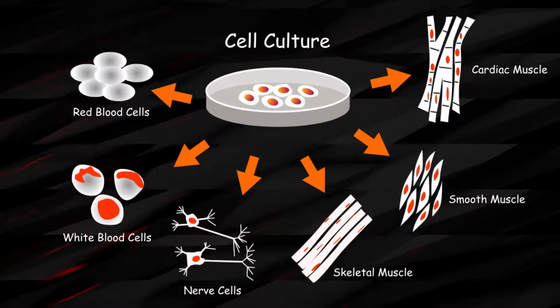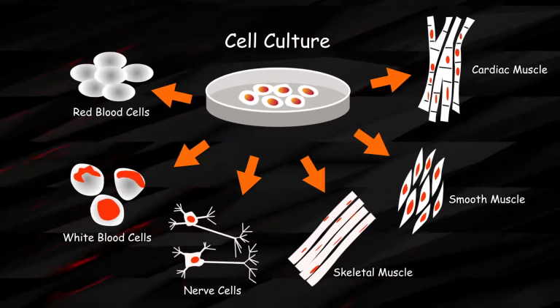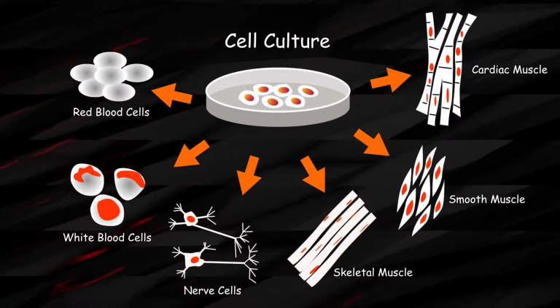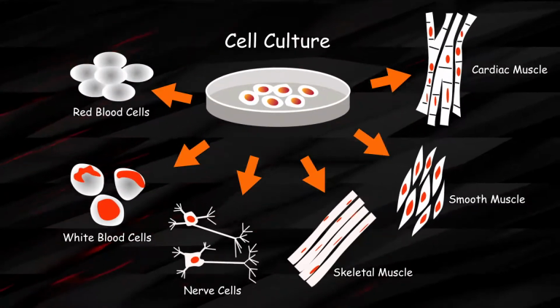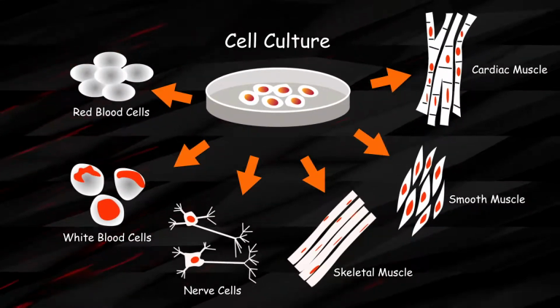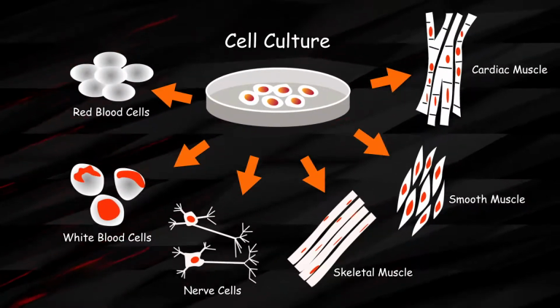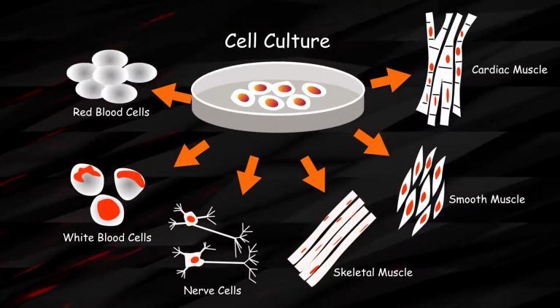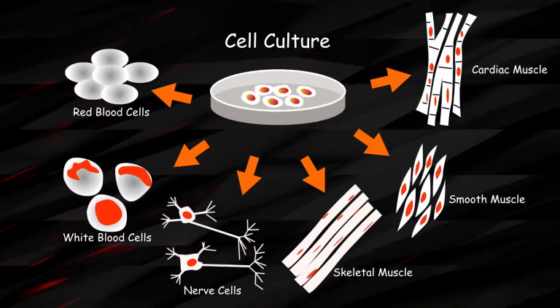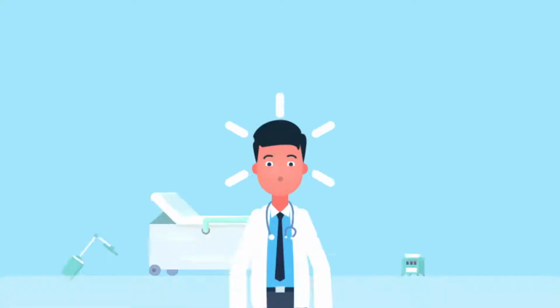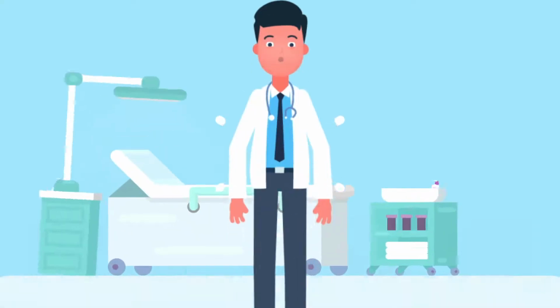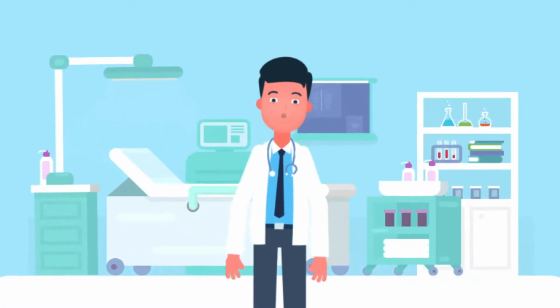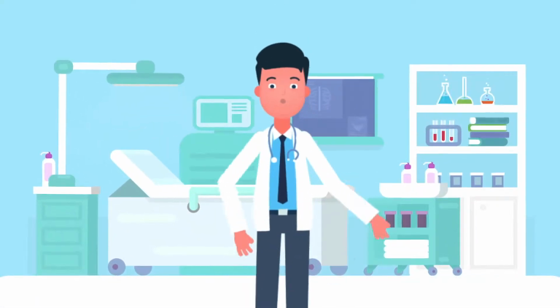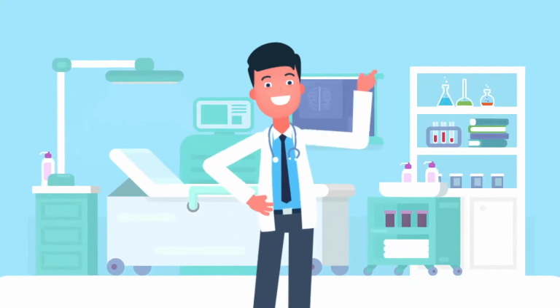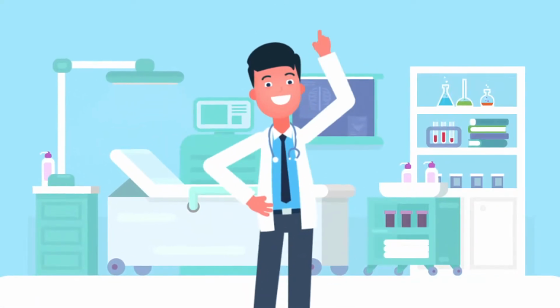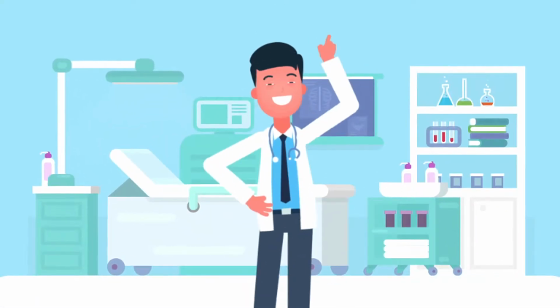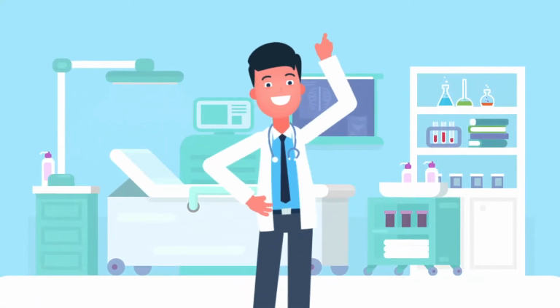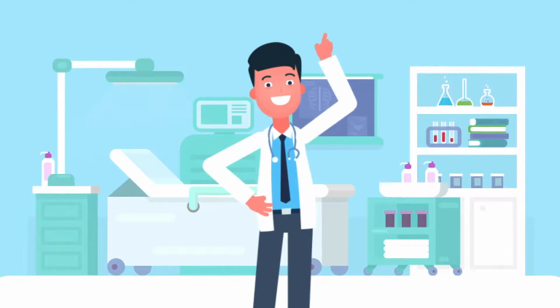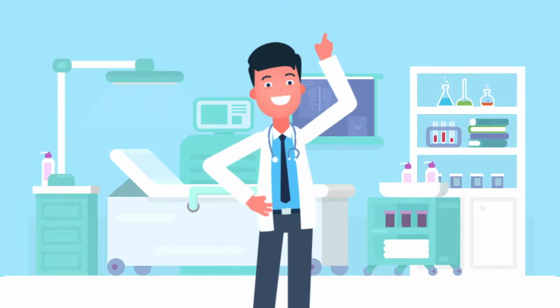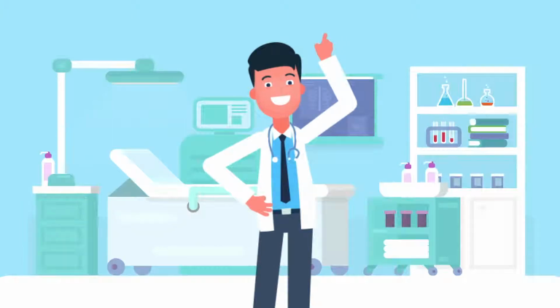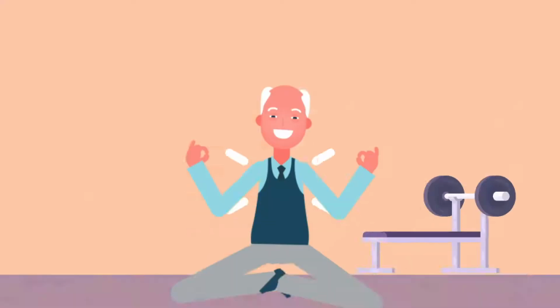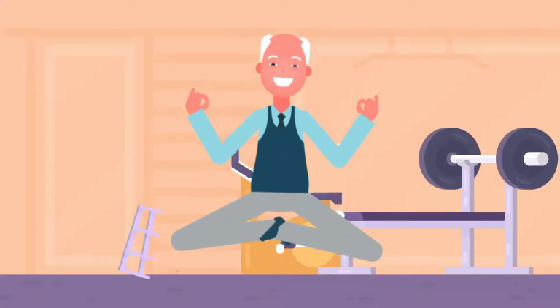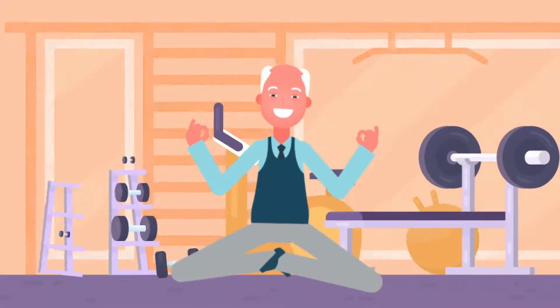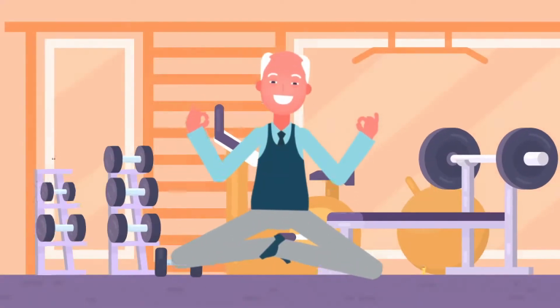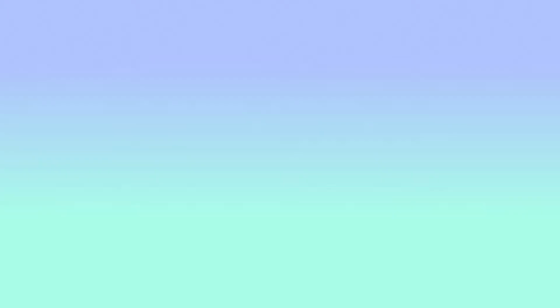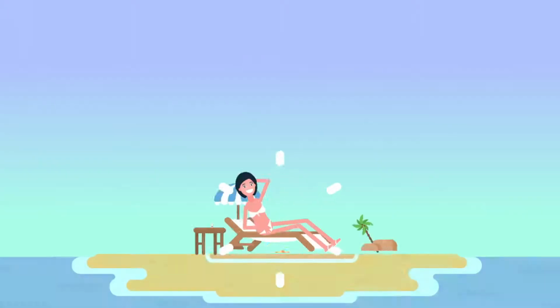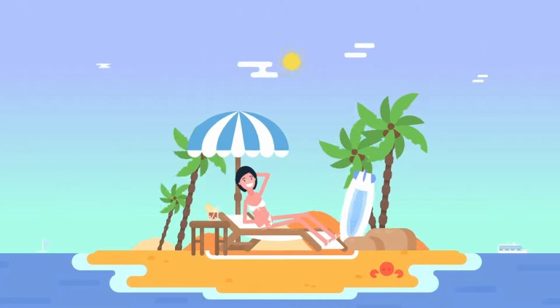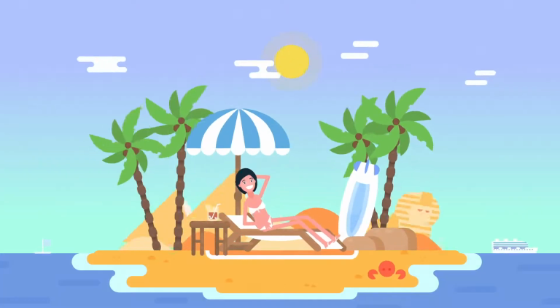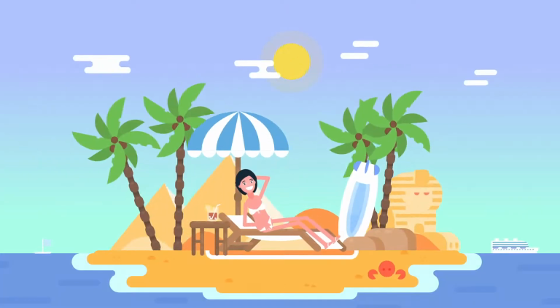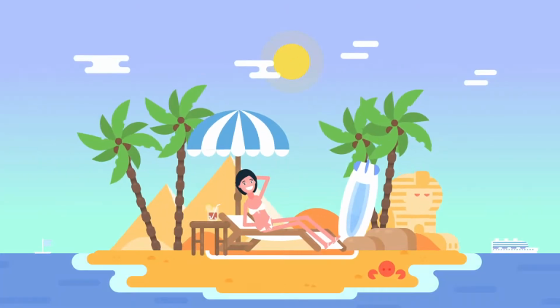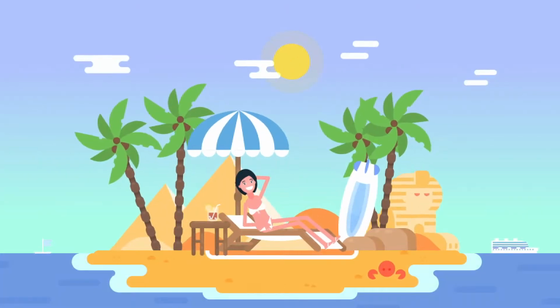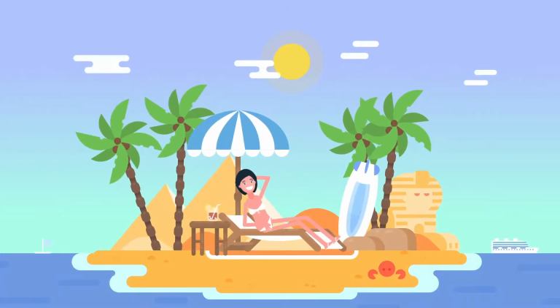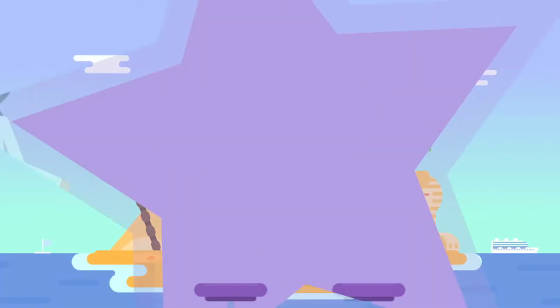If stem cells are applied properly, they can be used for a wide range of disease treatment, including anti-aging and aesthetic treatment.